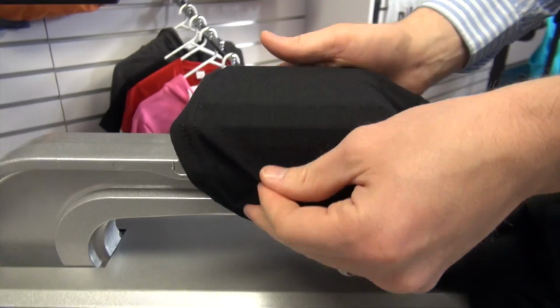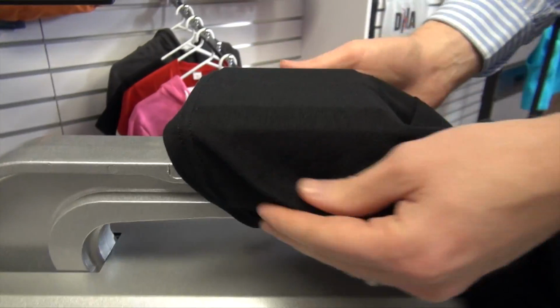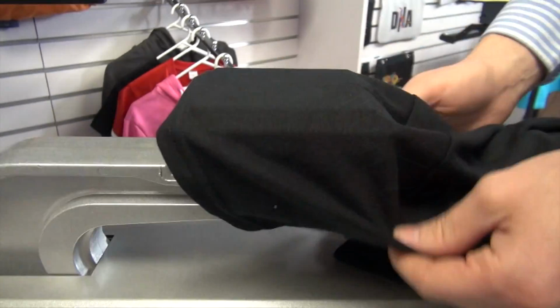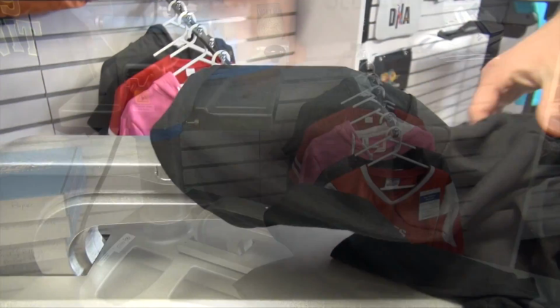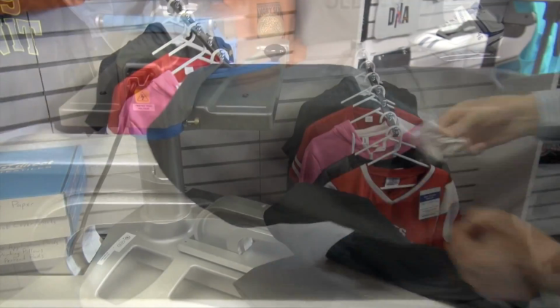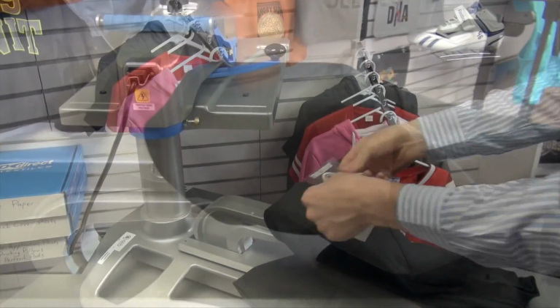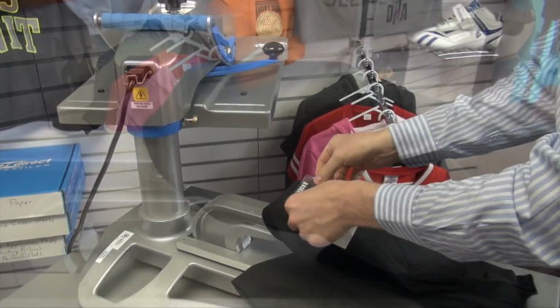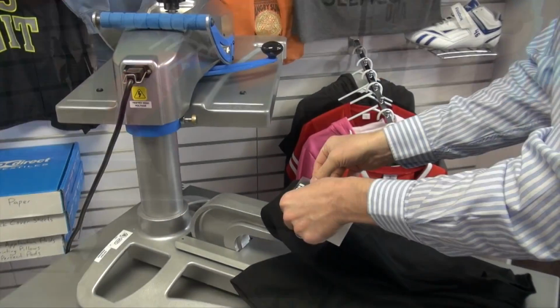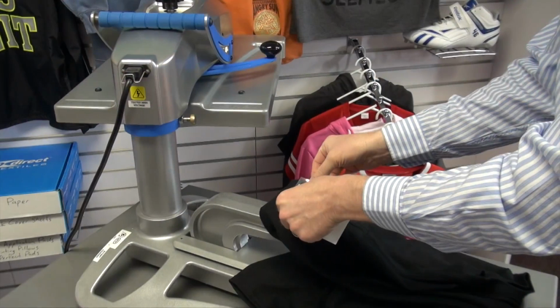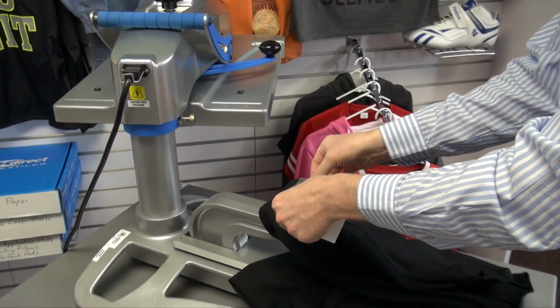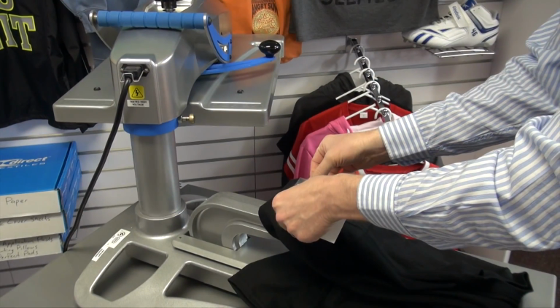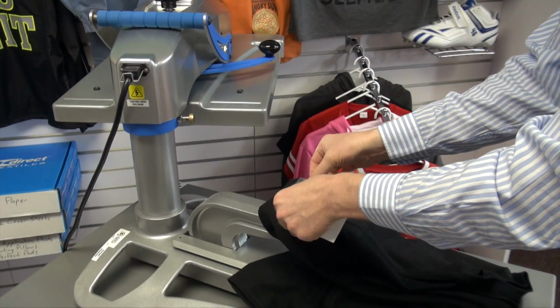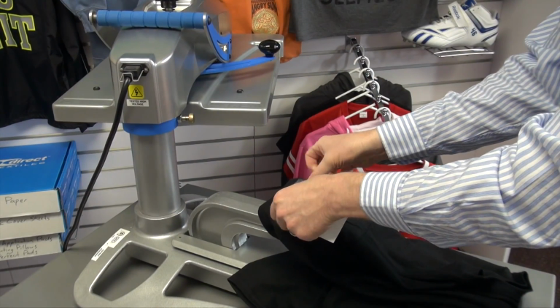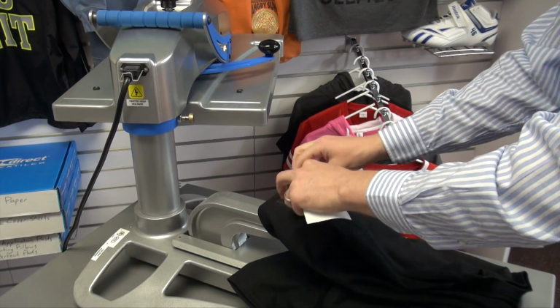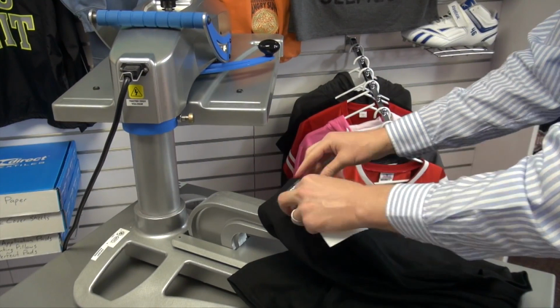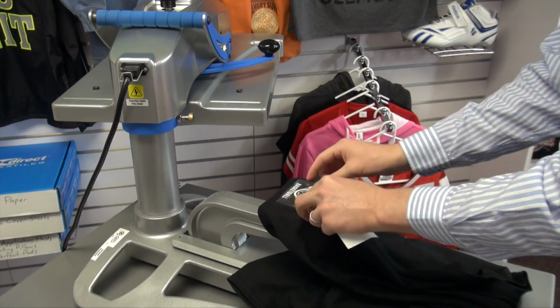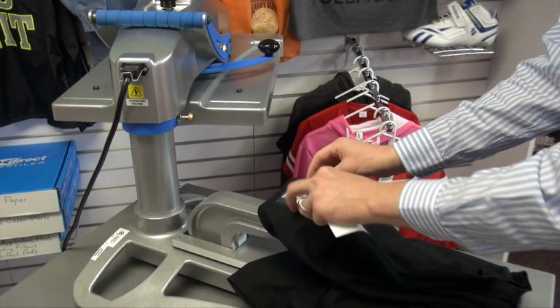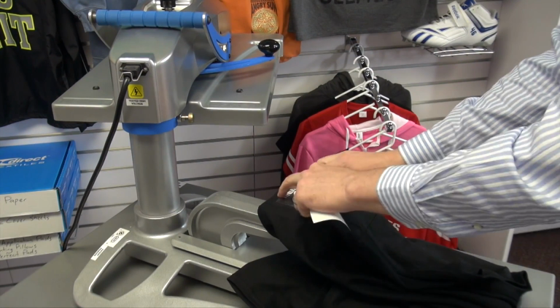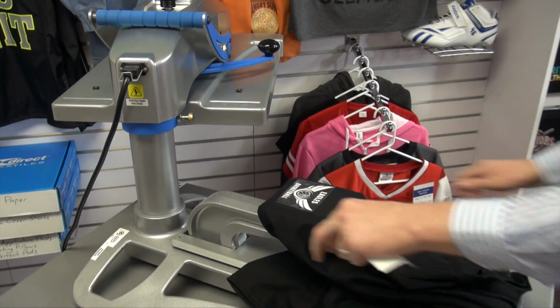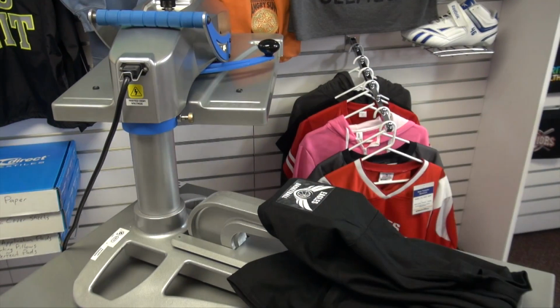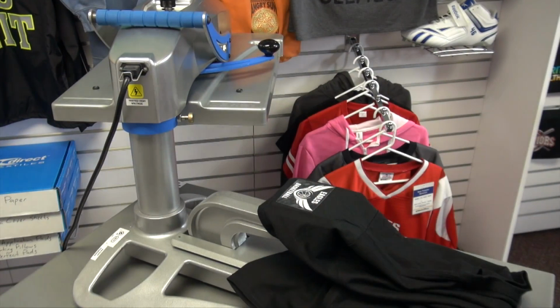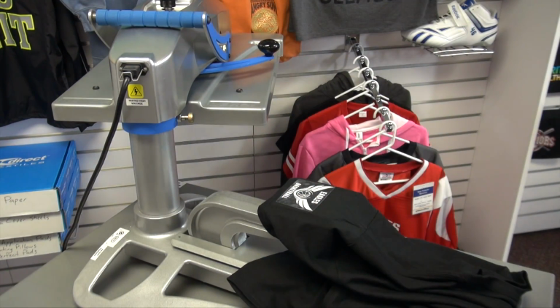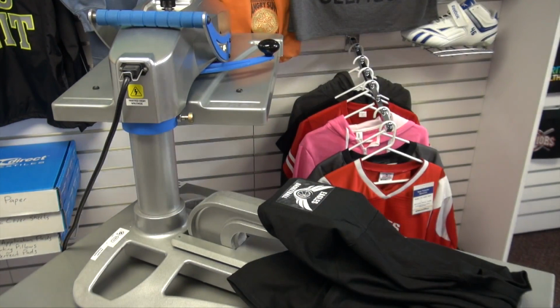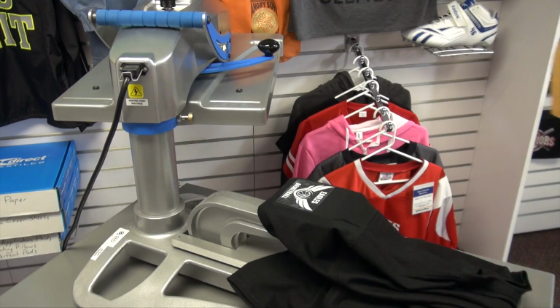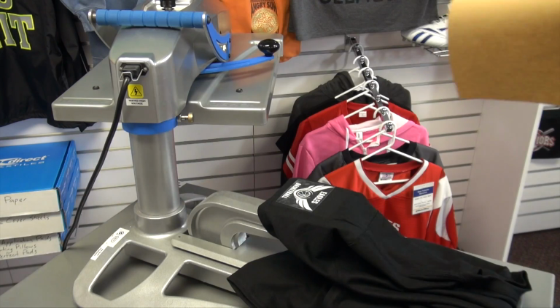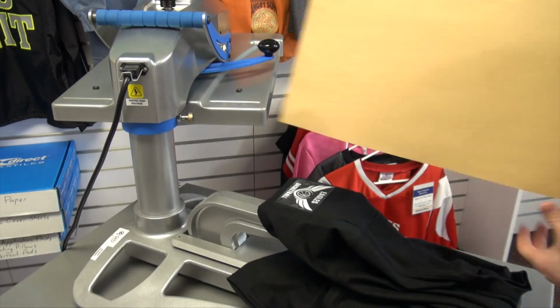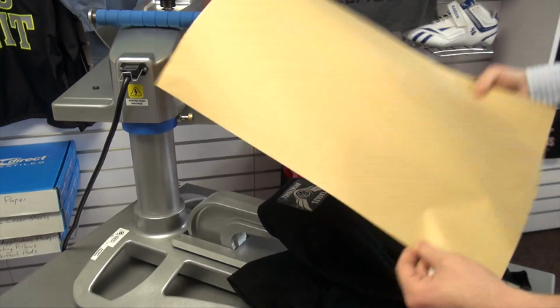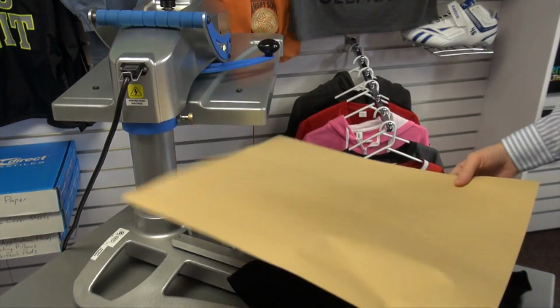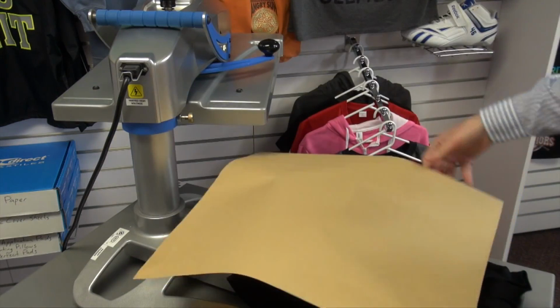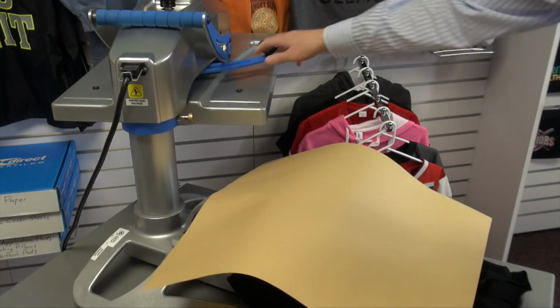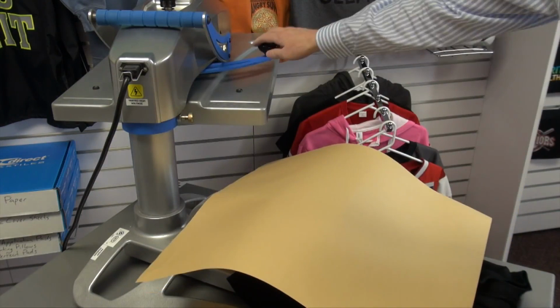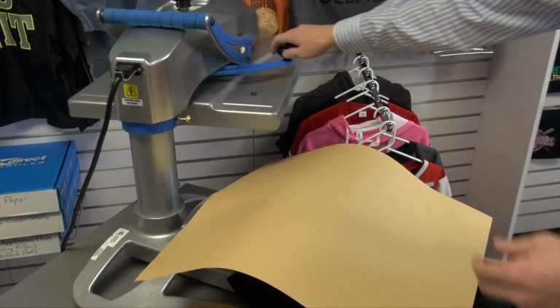Look at how easy it is to thread a short sleeve onto the attachment to heat print a logo.